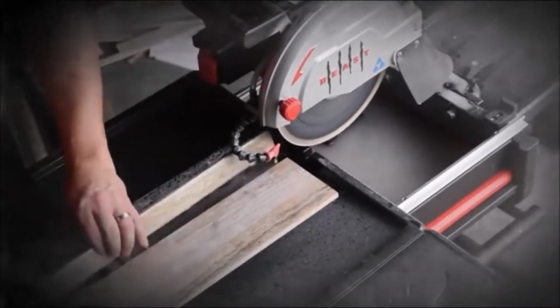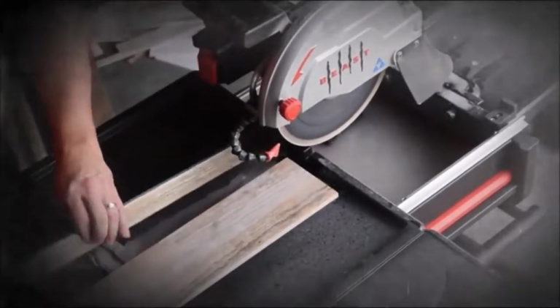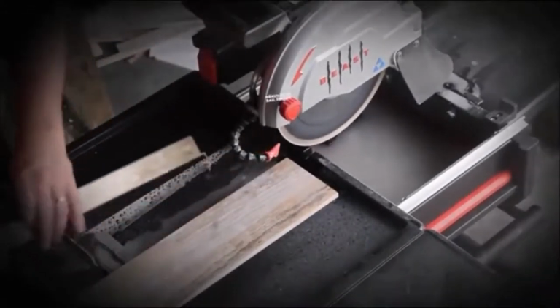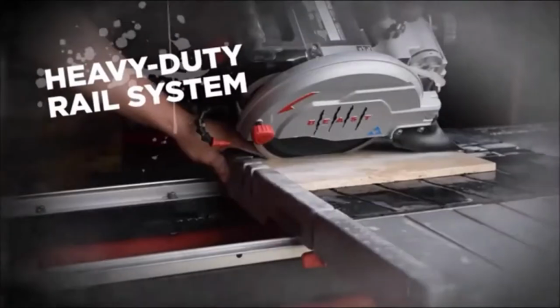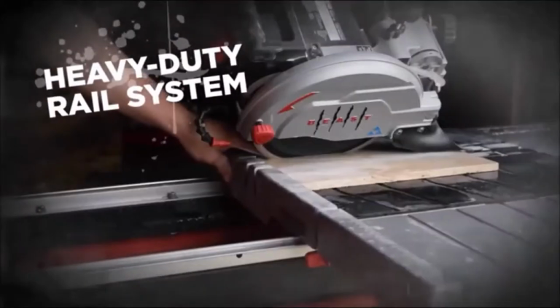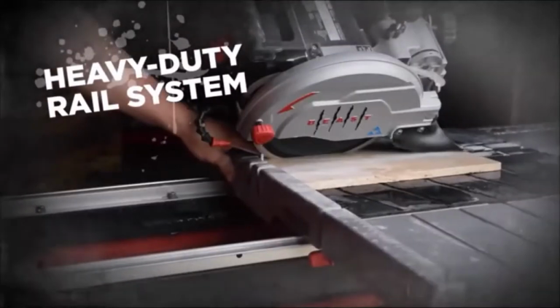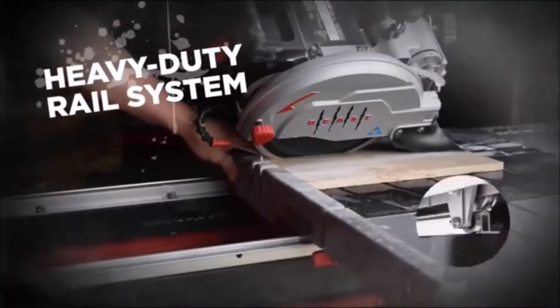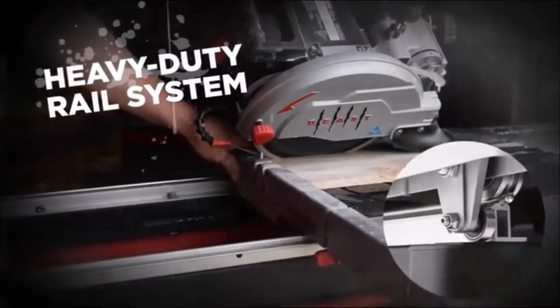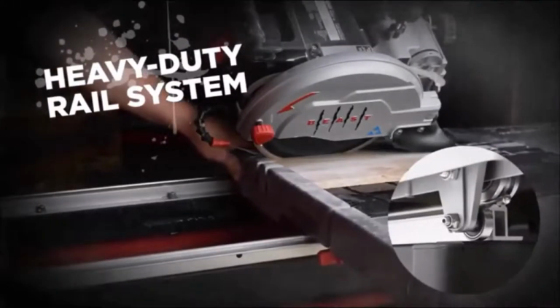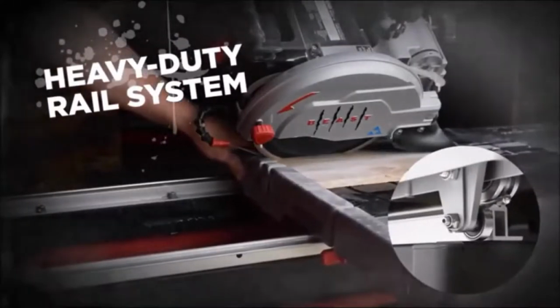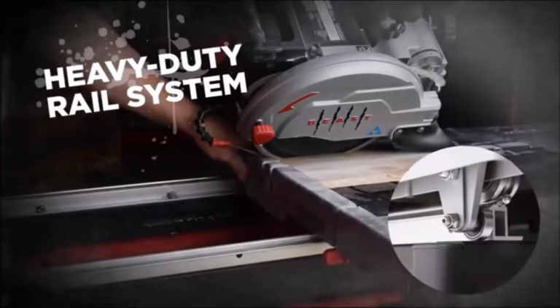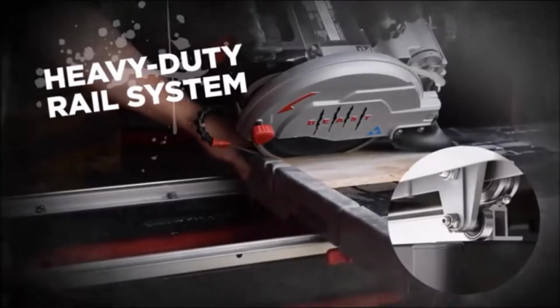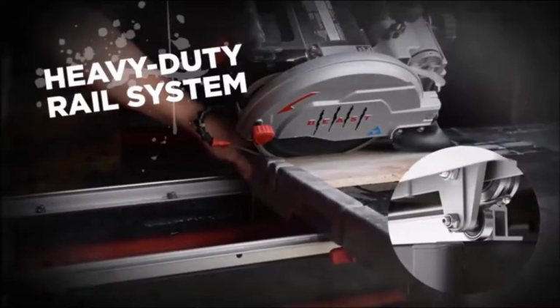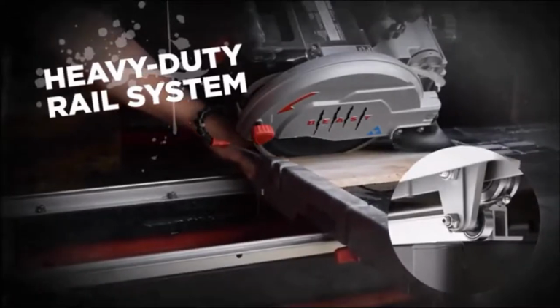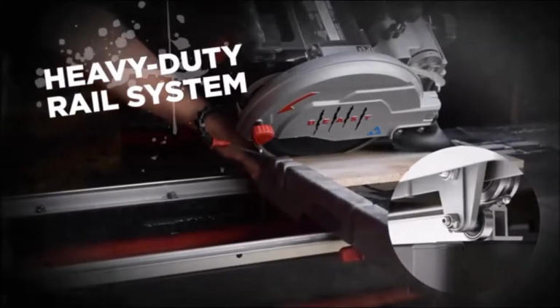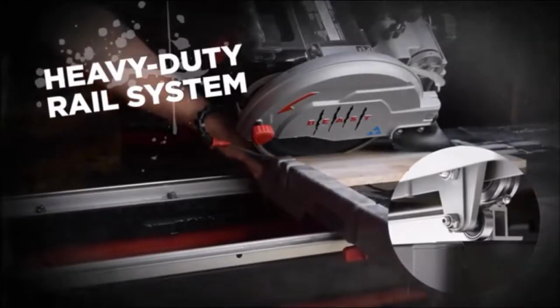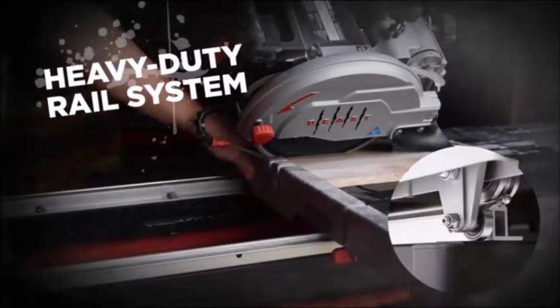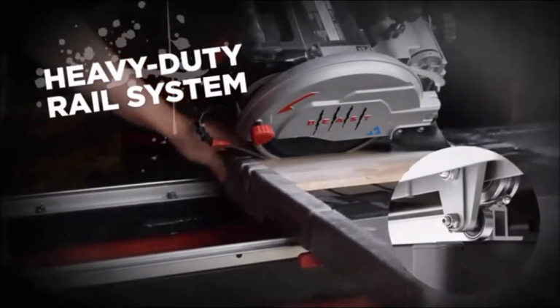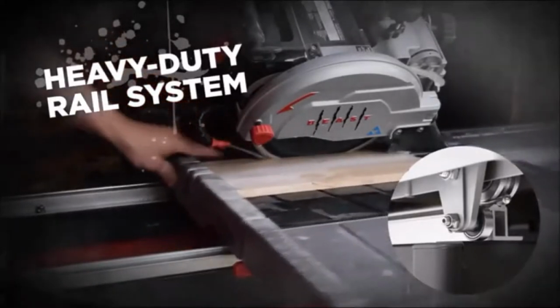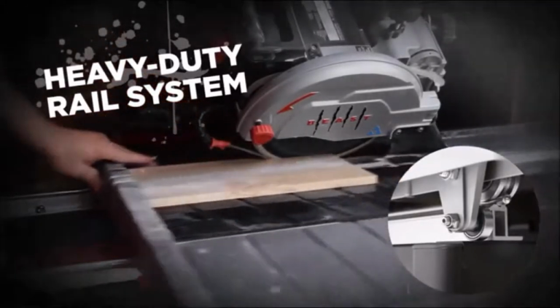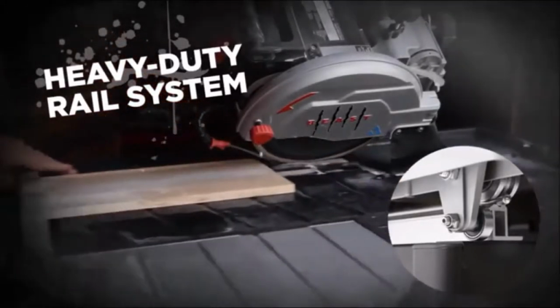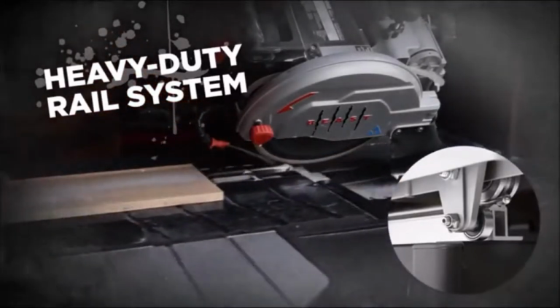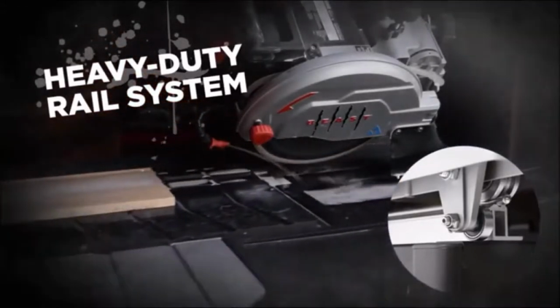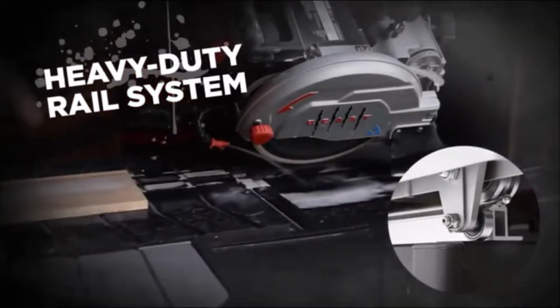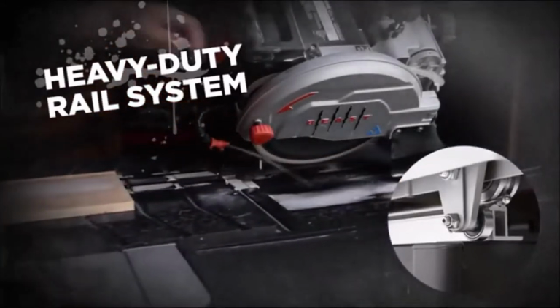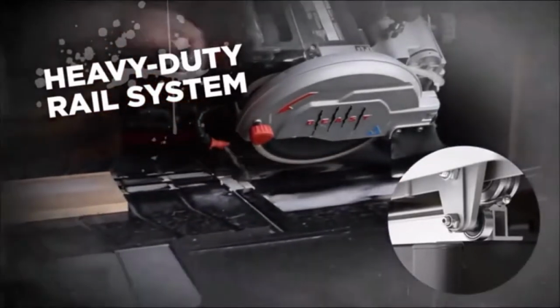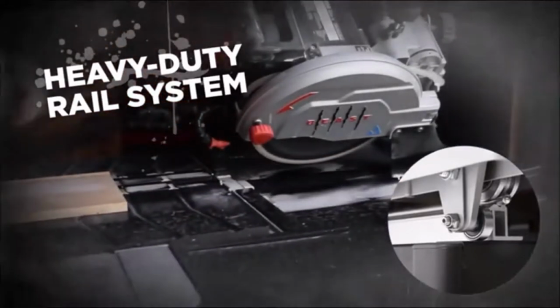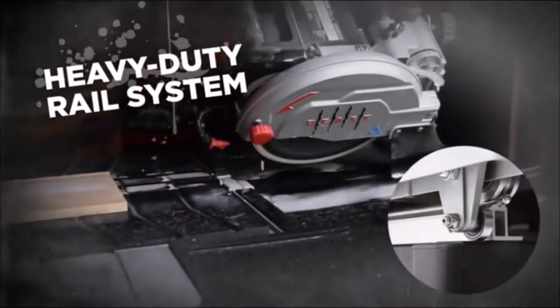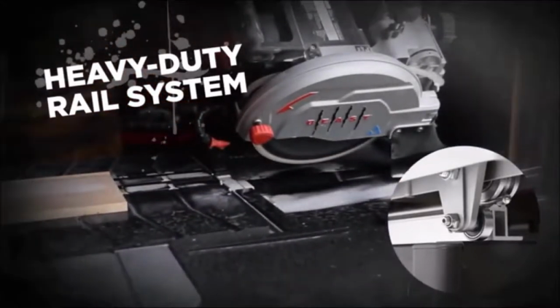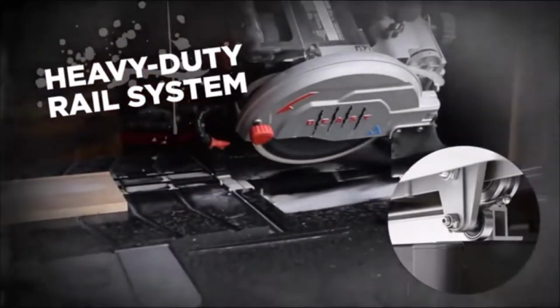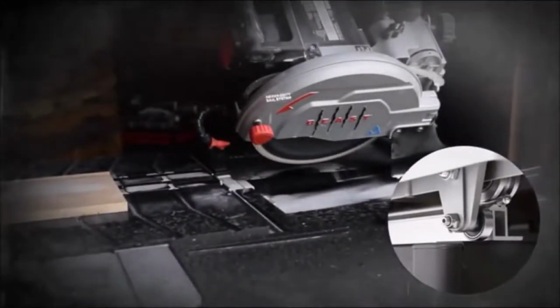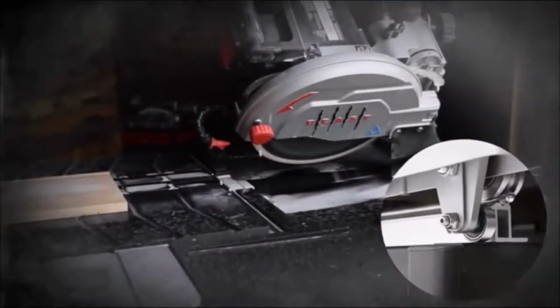The Beasten 10 is designed with a heavy-duty rail system, engineered for exceptionally straight, accurate, and smooth cuts.